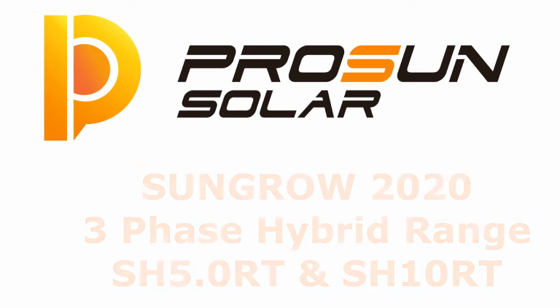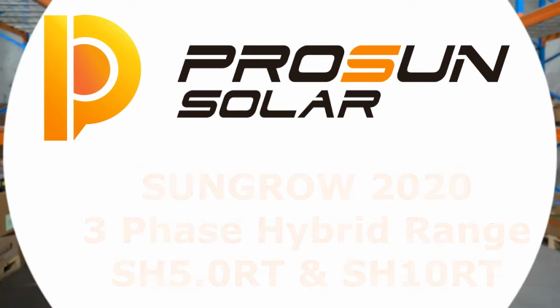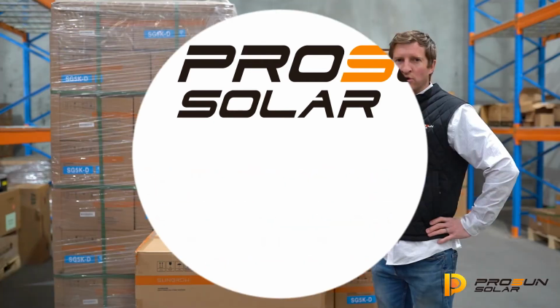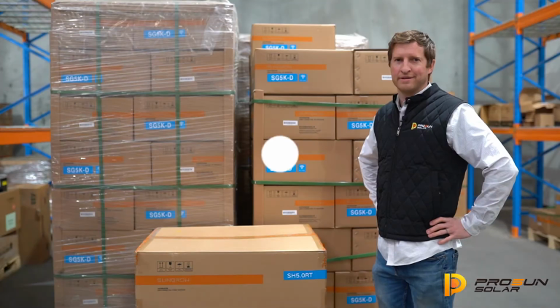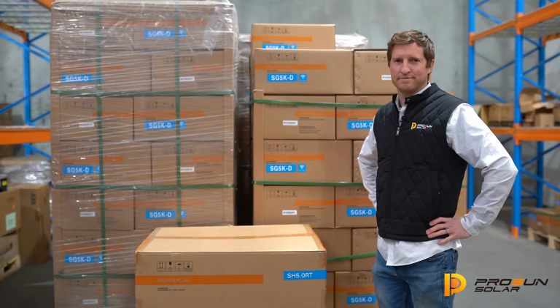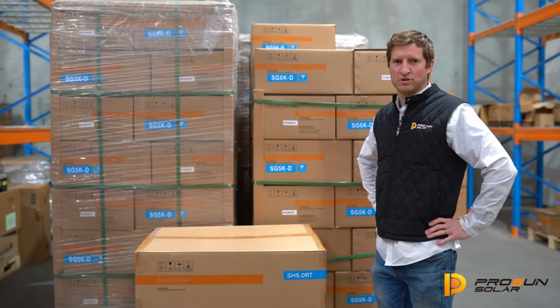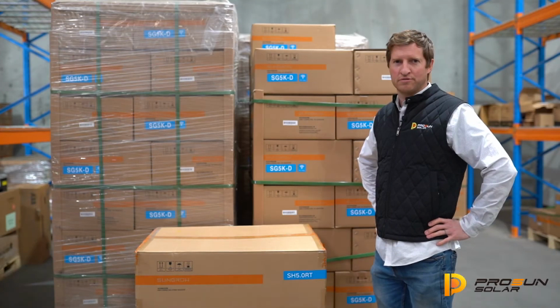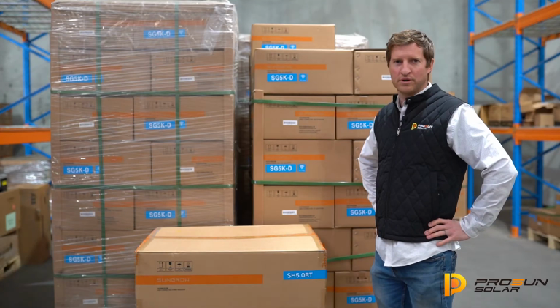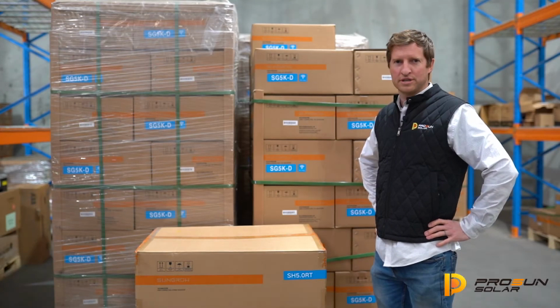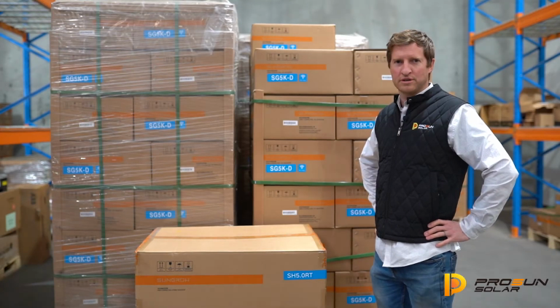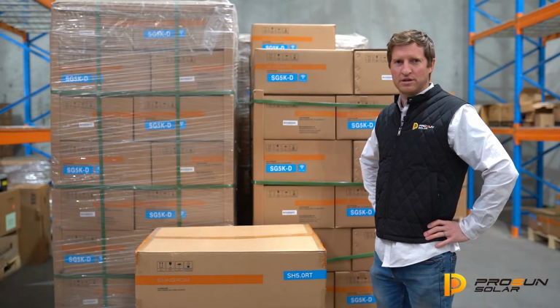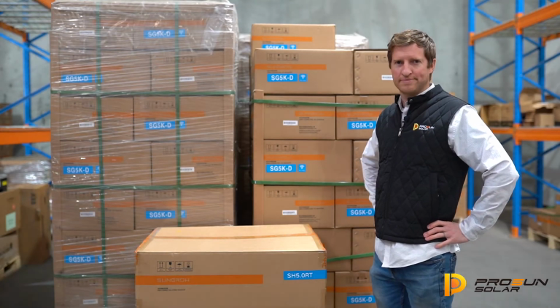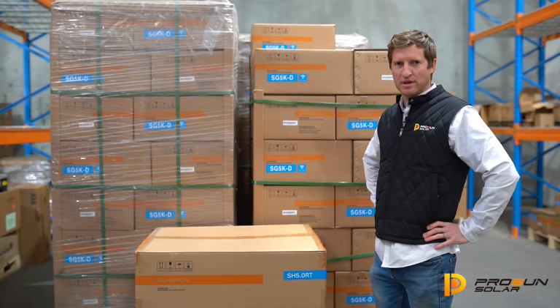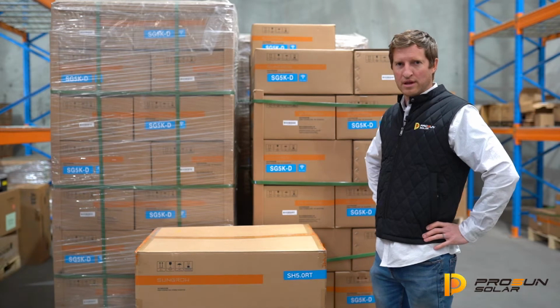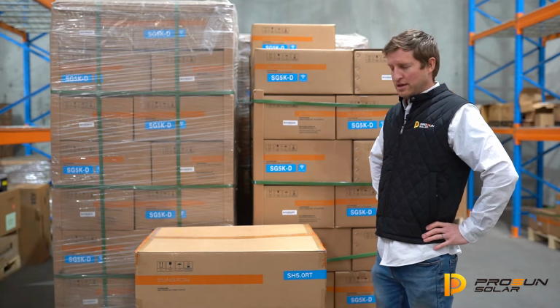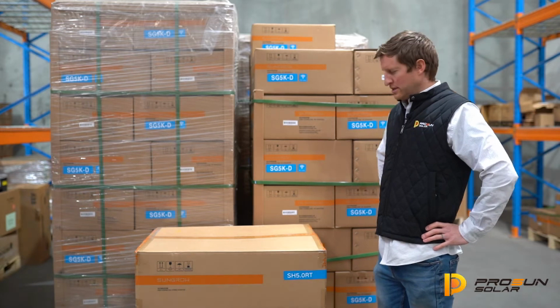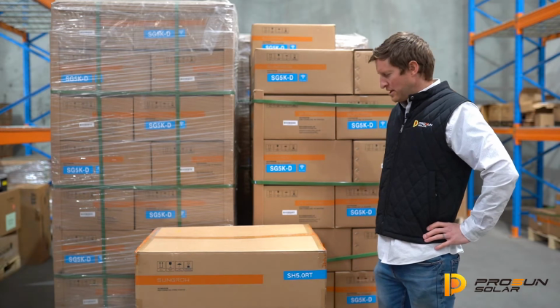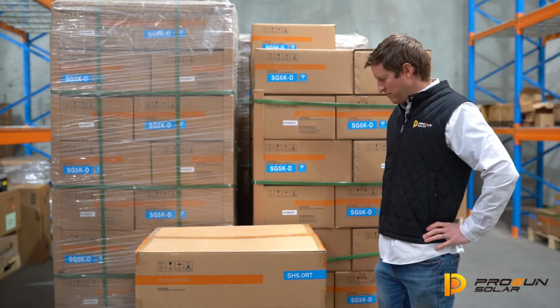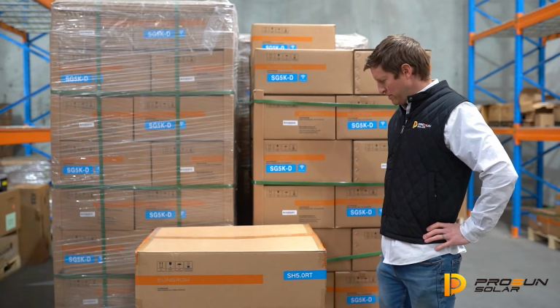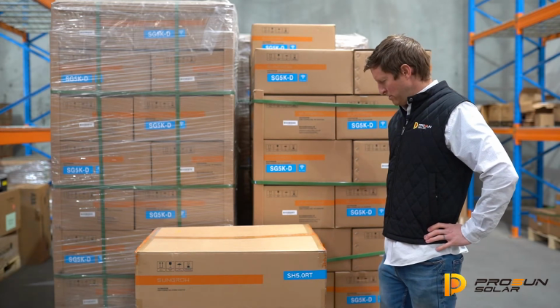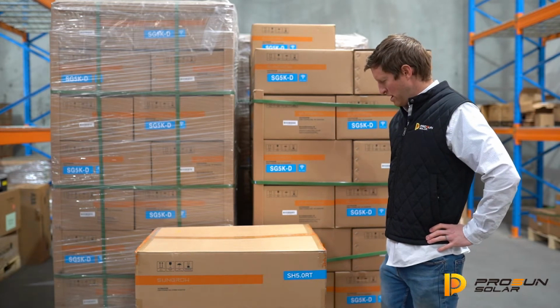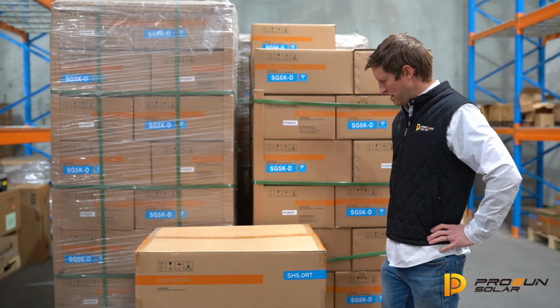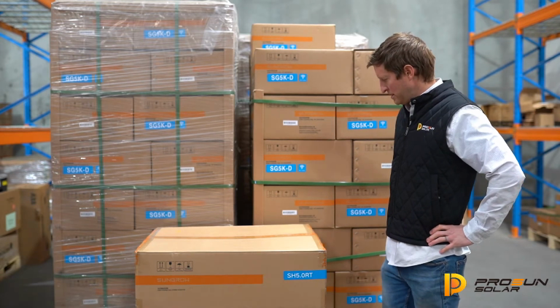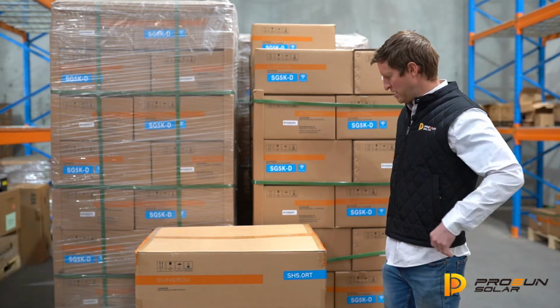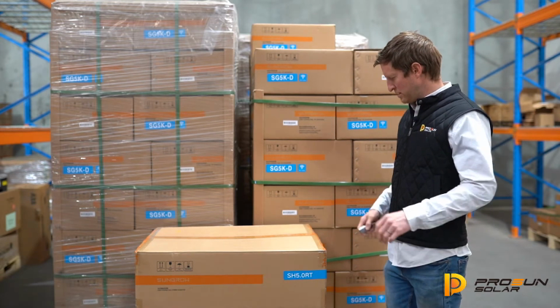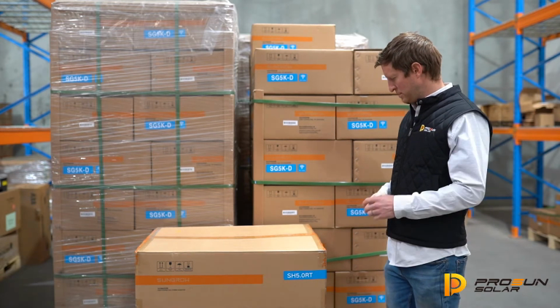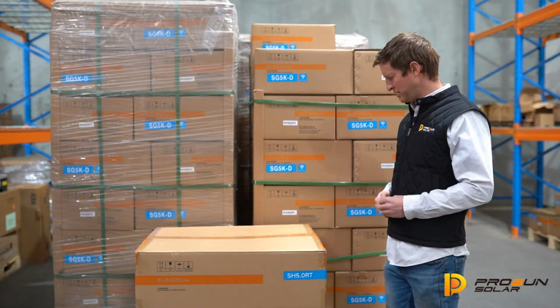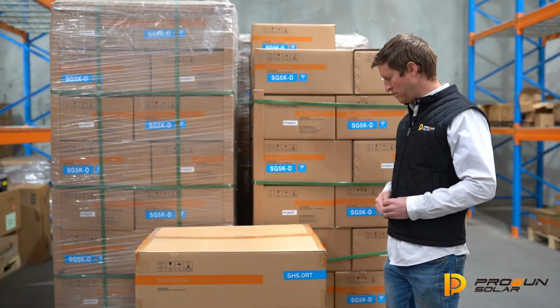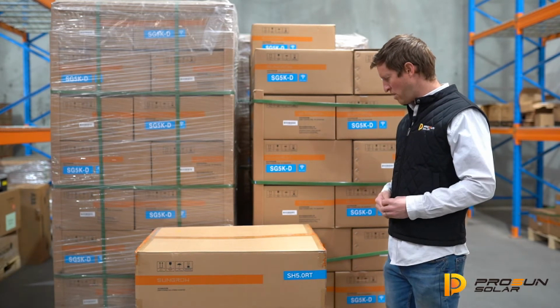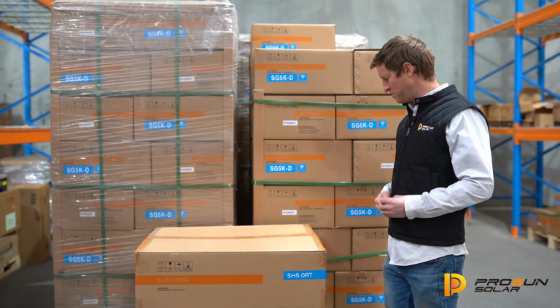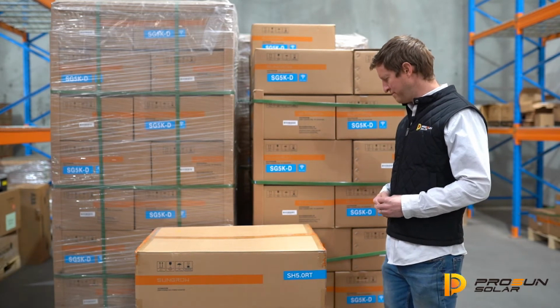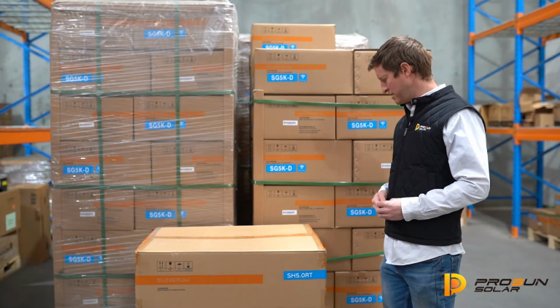Good morning, I'm Scott from ProSun Solar. Today we've got the new SunGrow hybrid inverter.